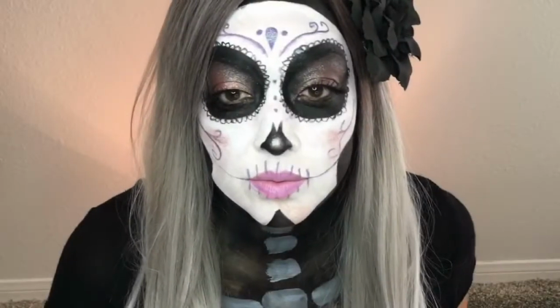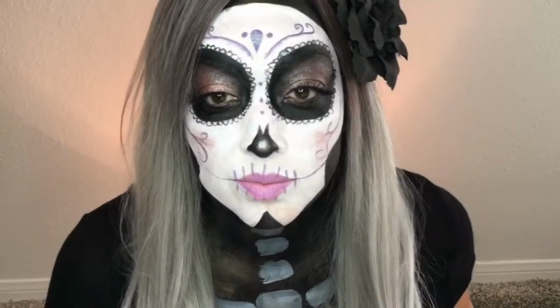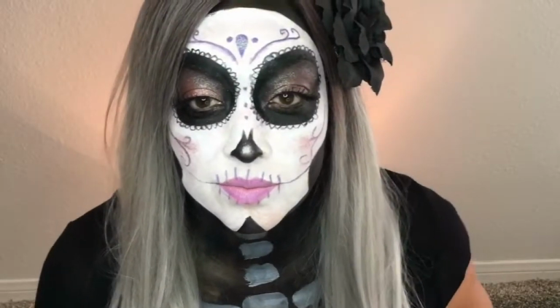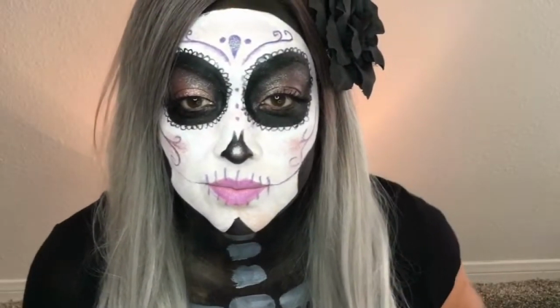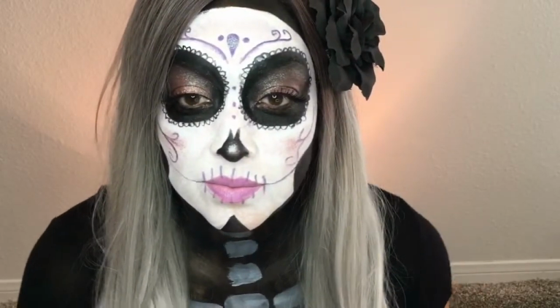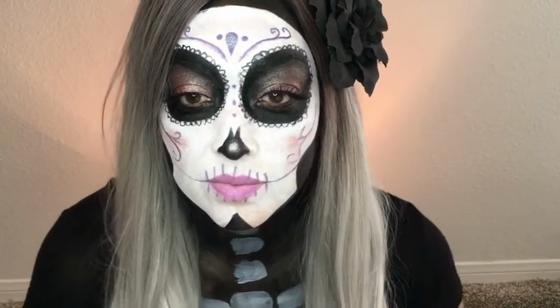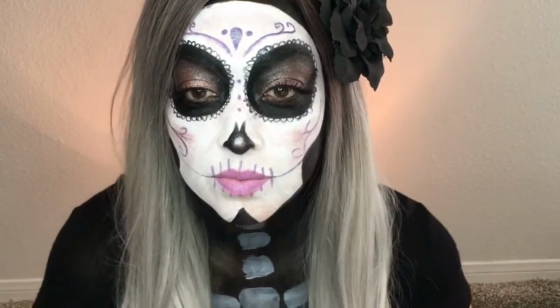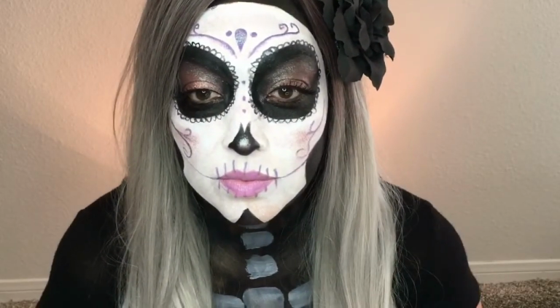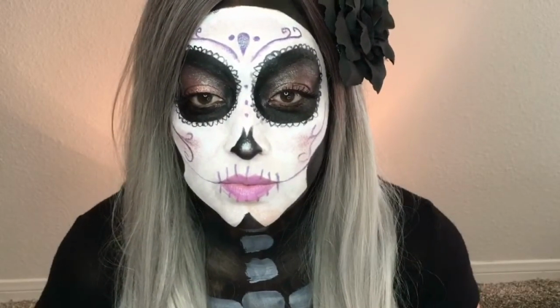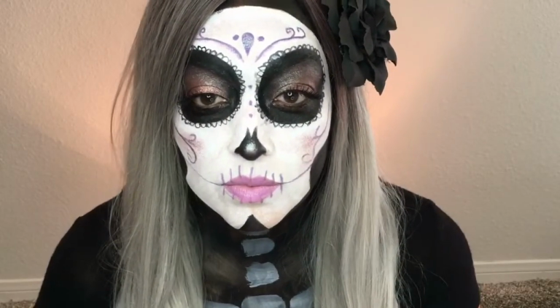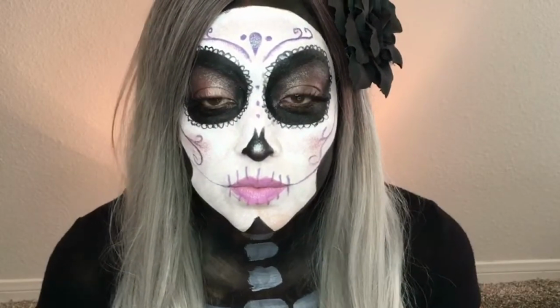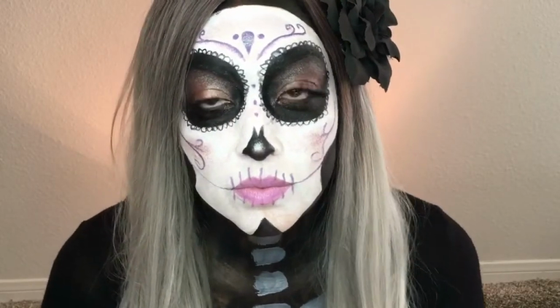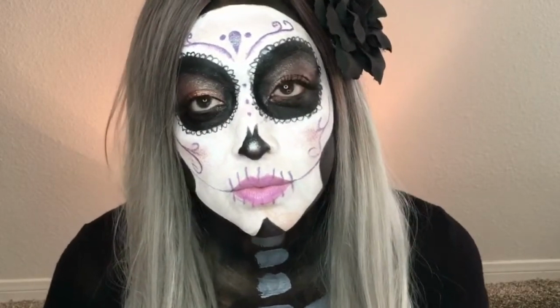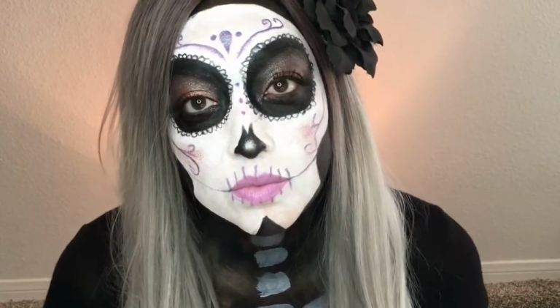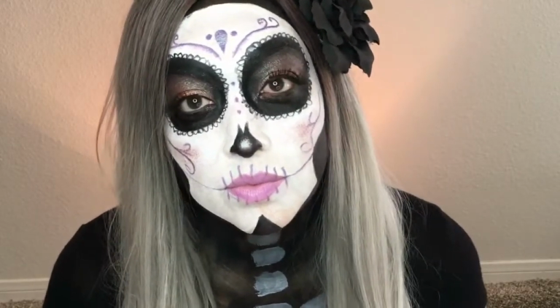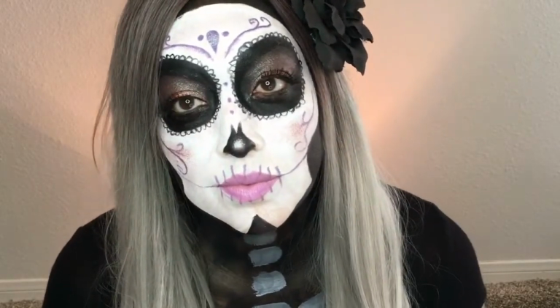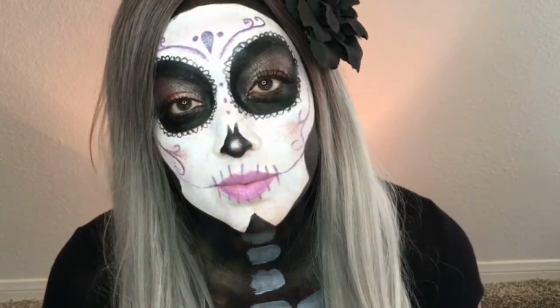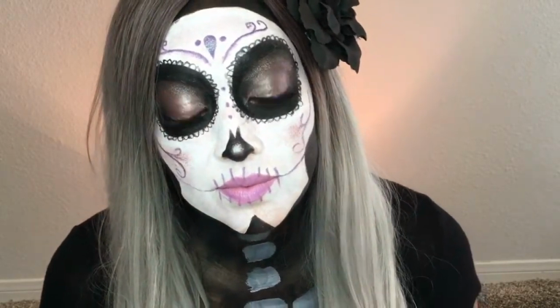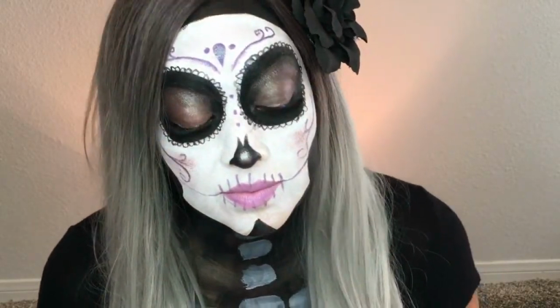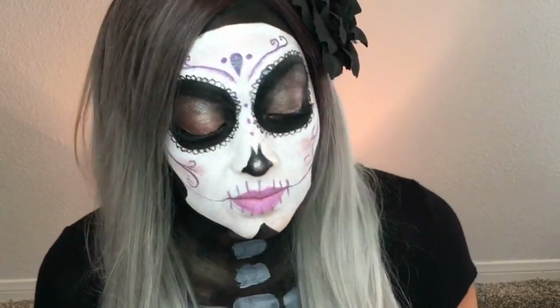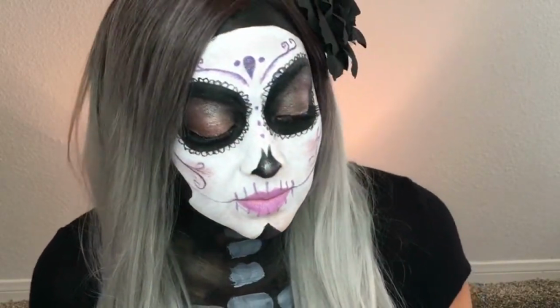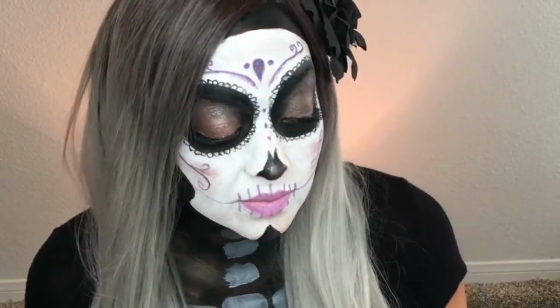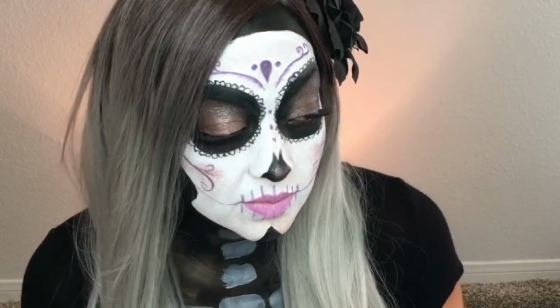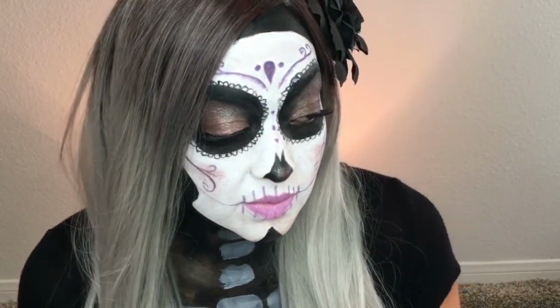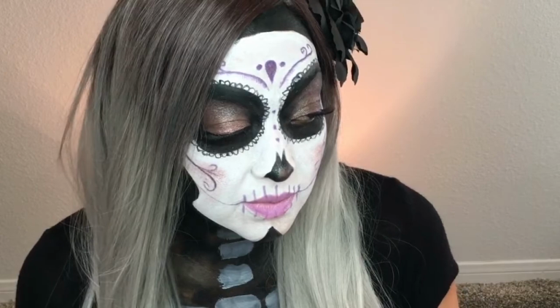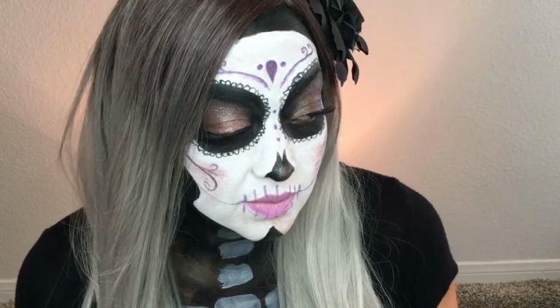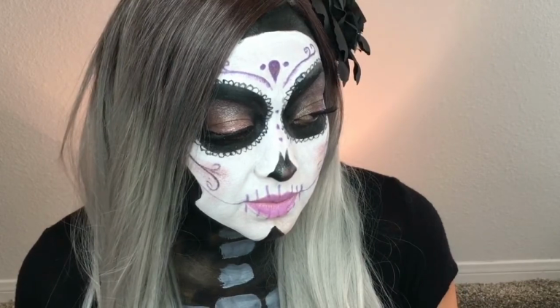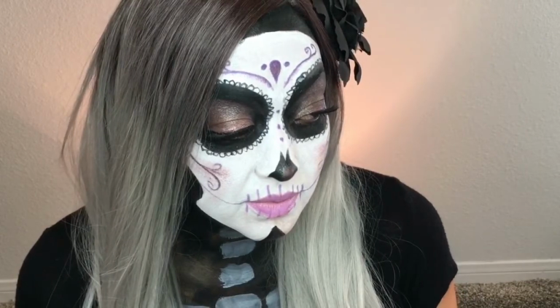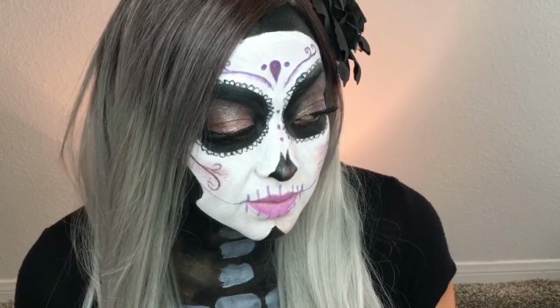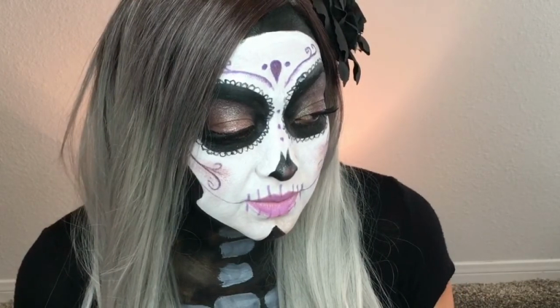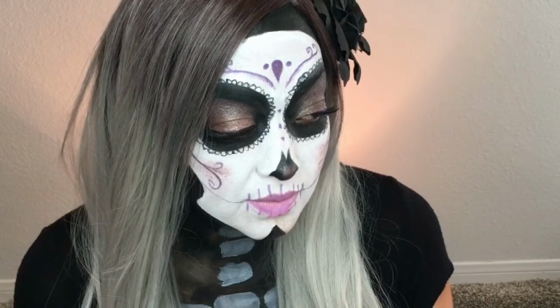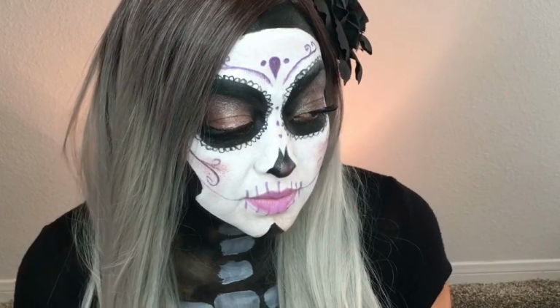Hello everyone, my name is Mama Hearts Makeup and welcome to my channel. I hope you...